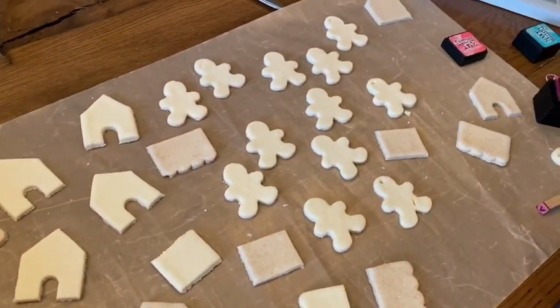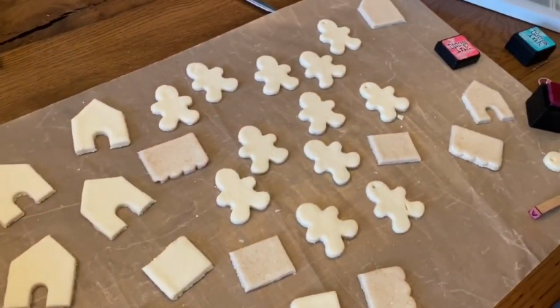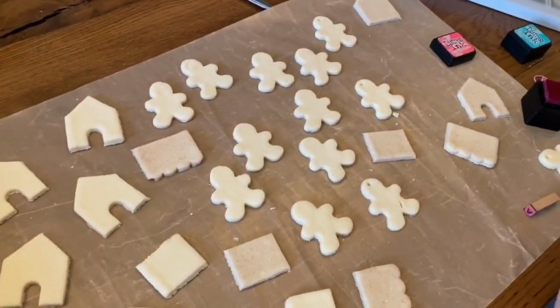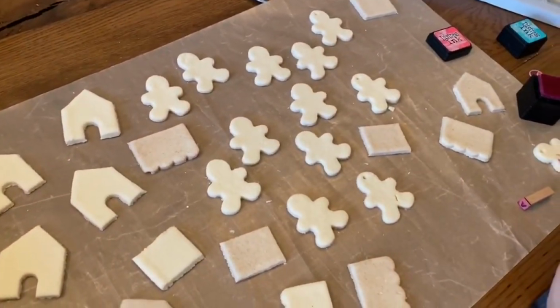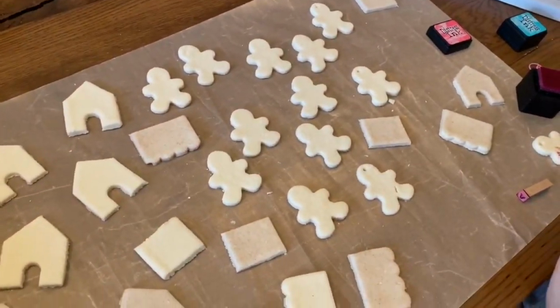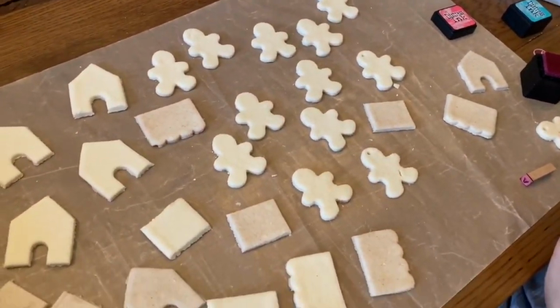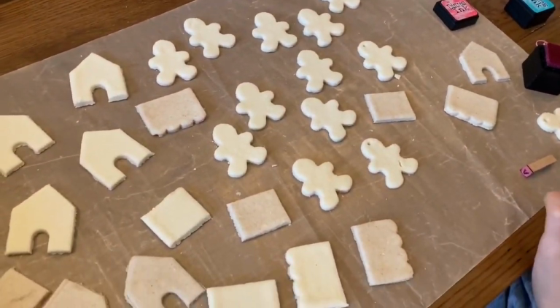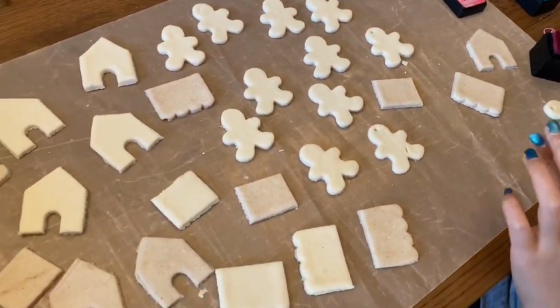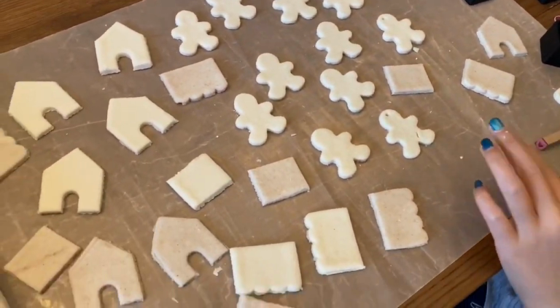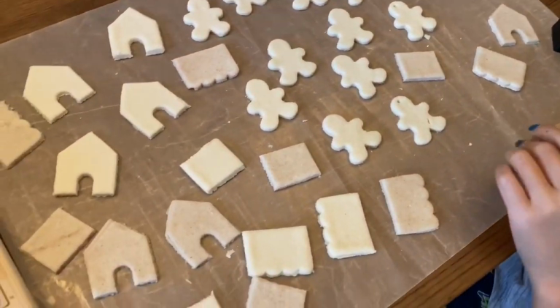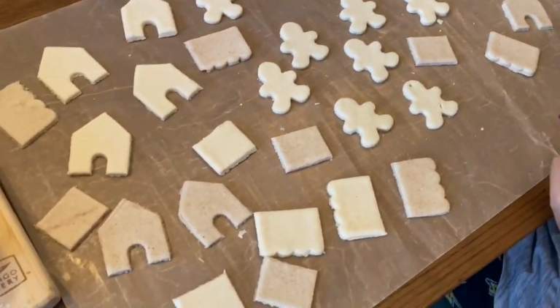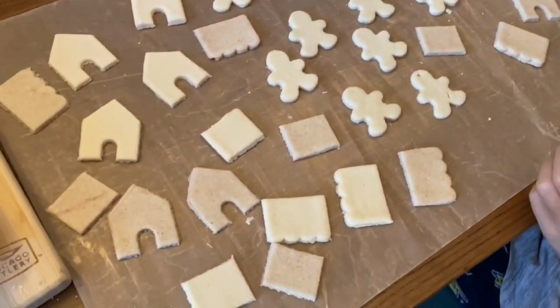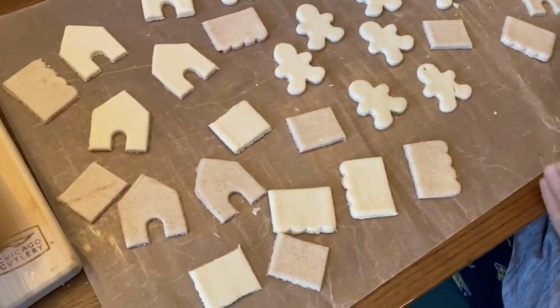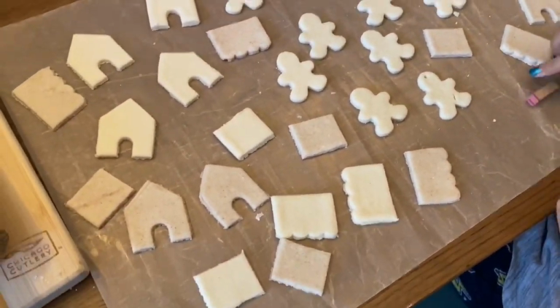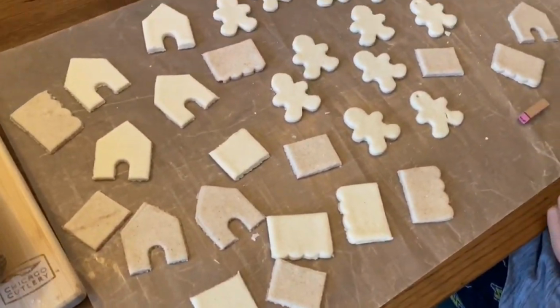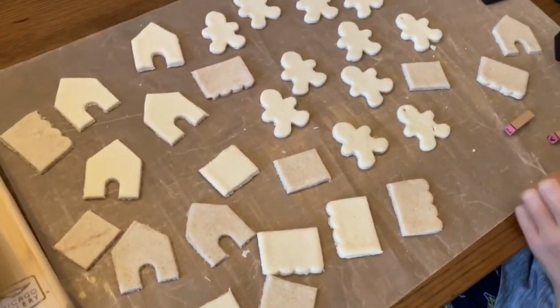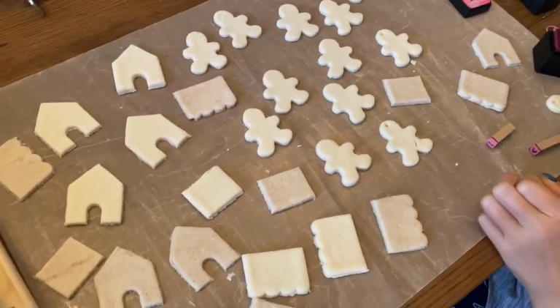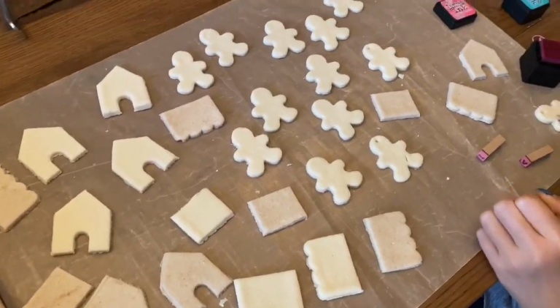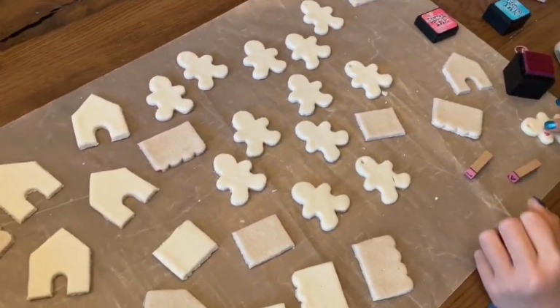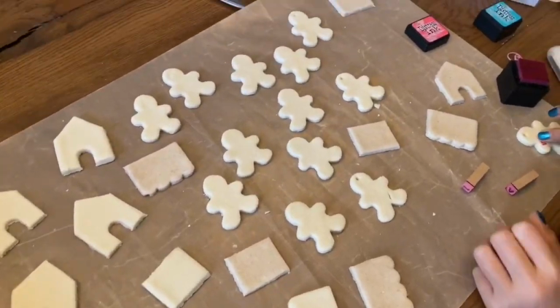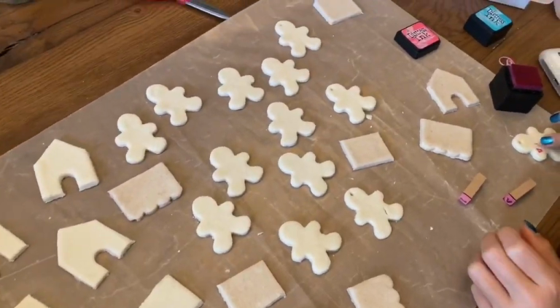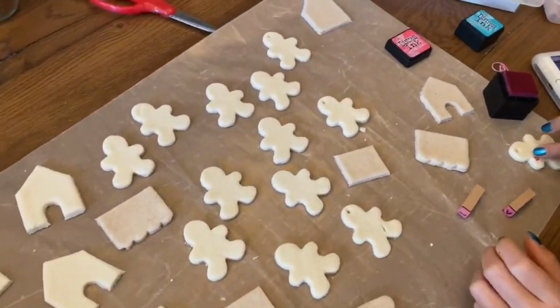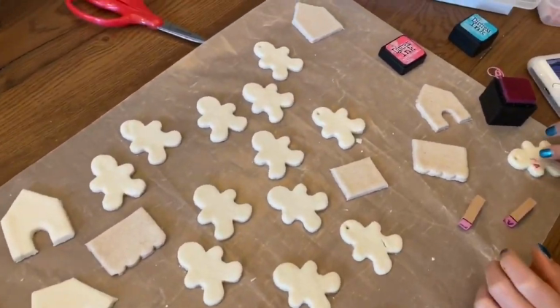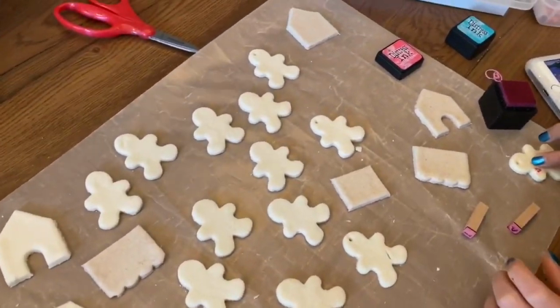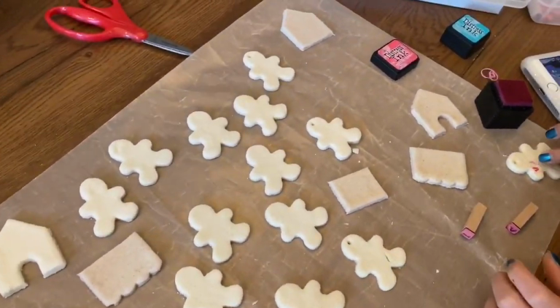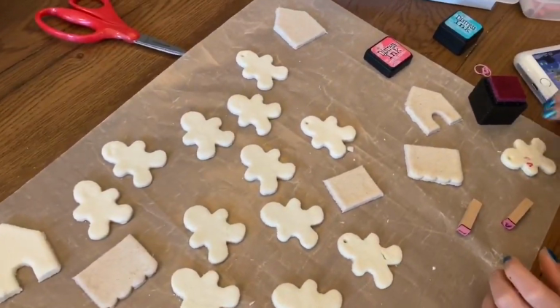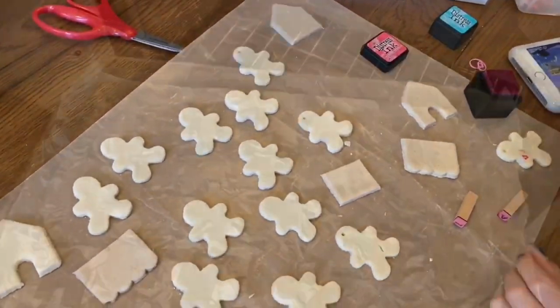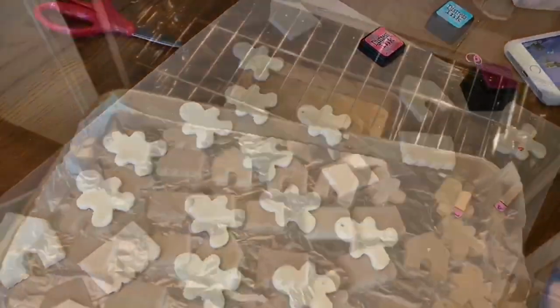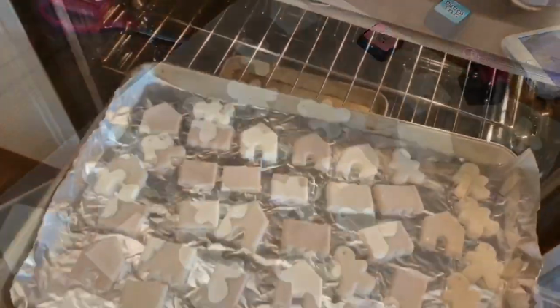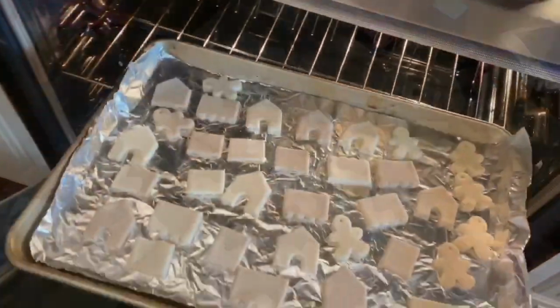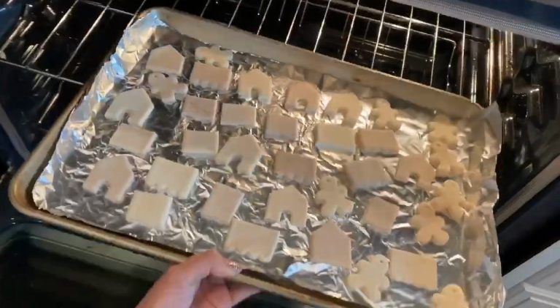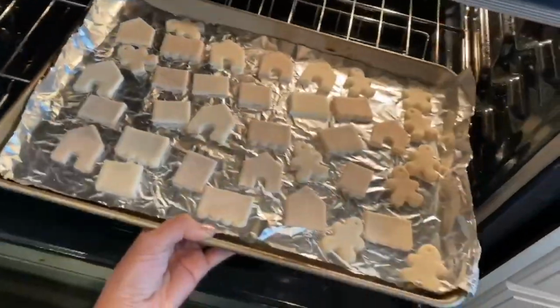After everything is cut out, you can use stamps to stamp your ornaments. For the gingerbread men, I'm using these letter stamps to put names on them.